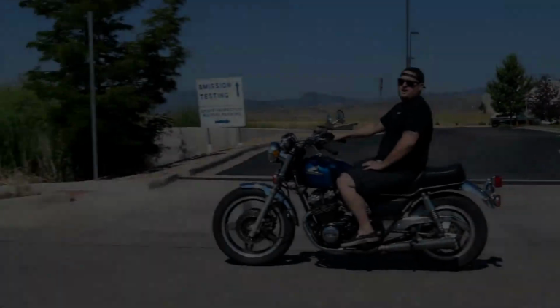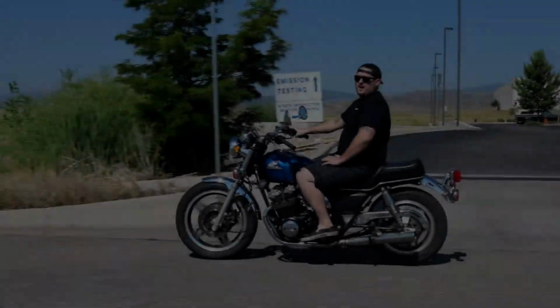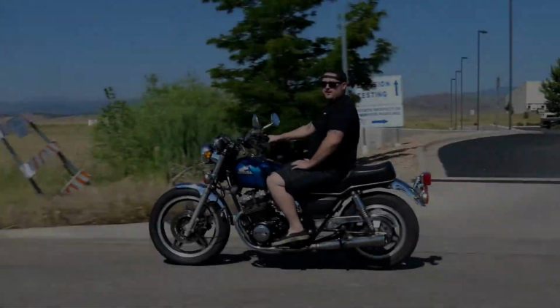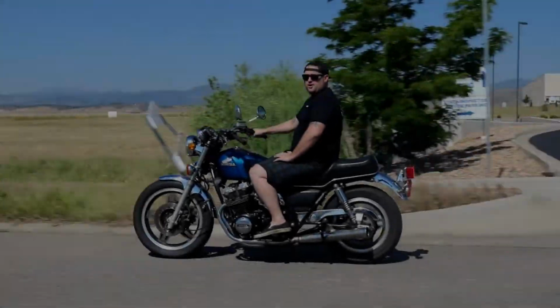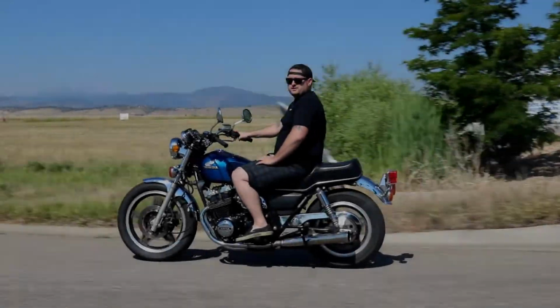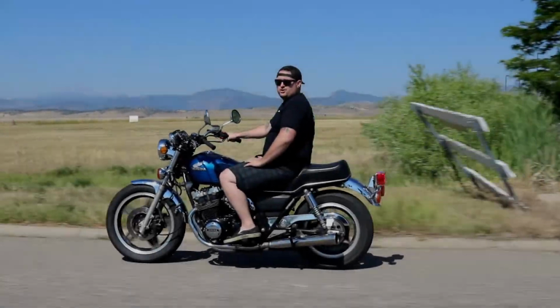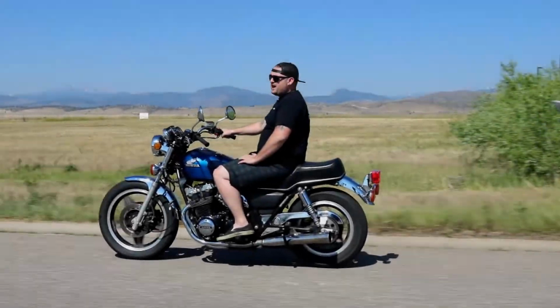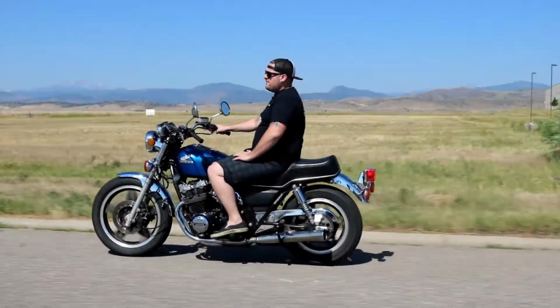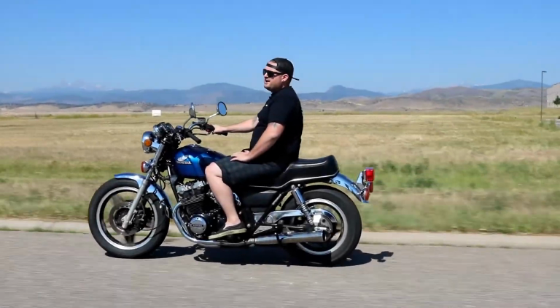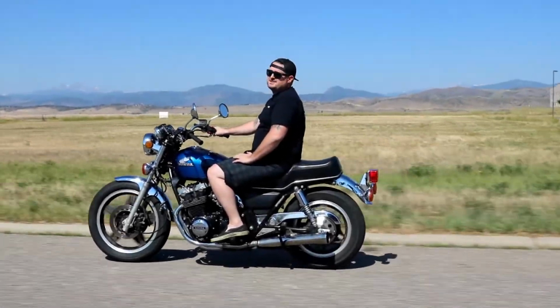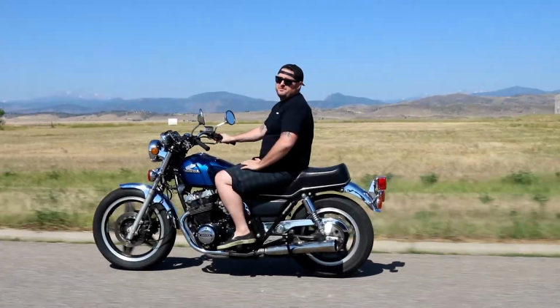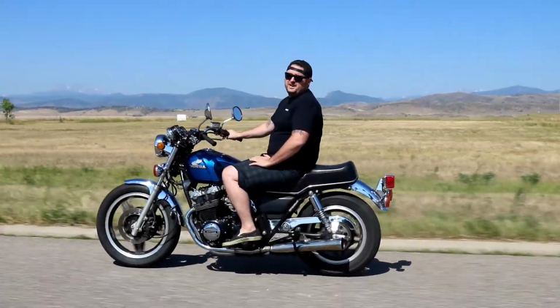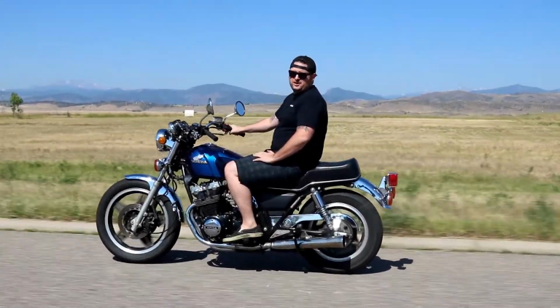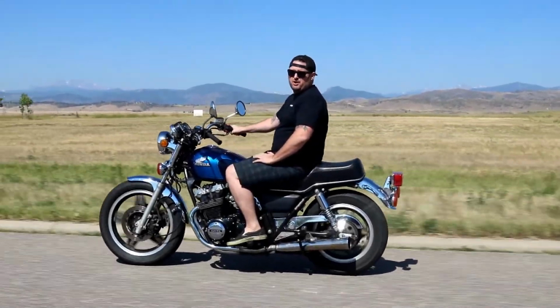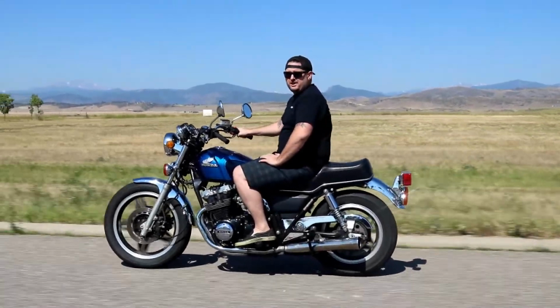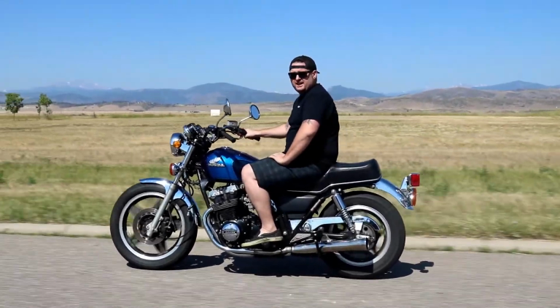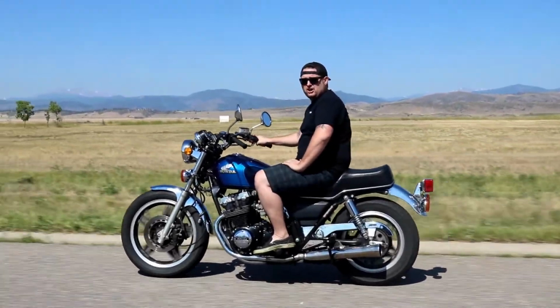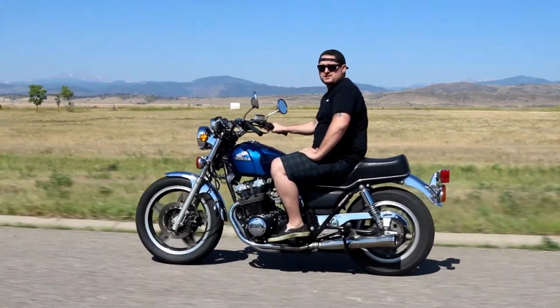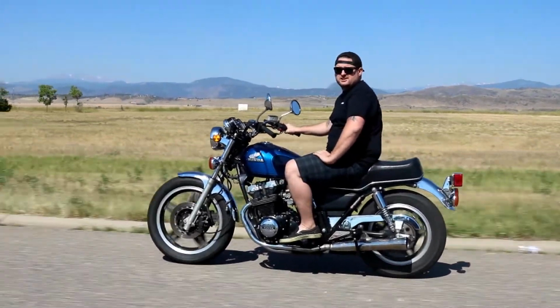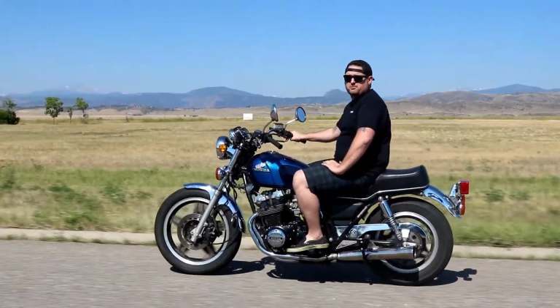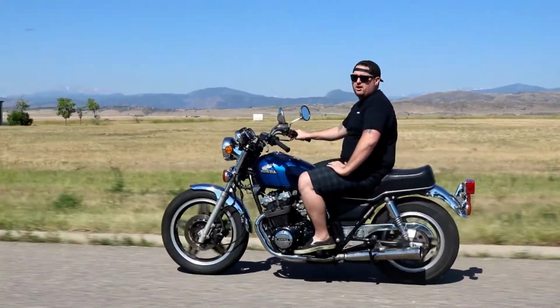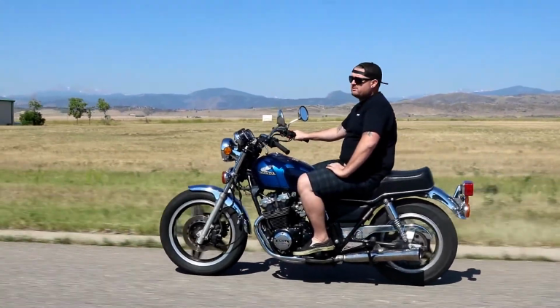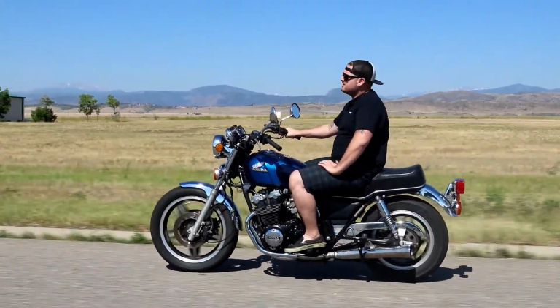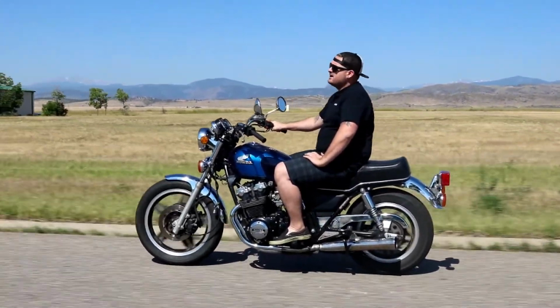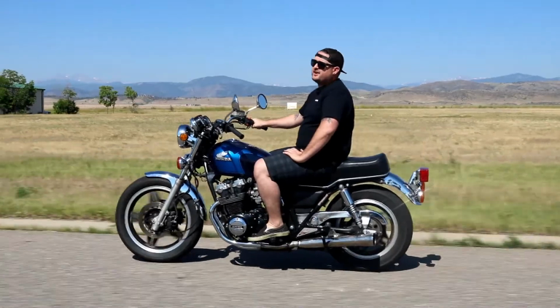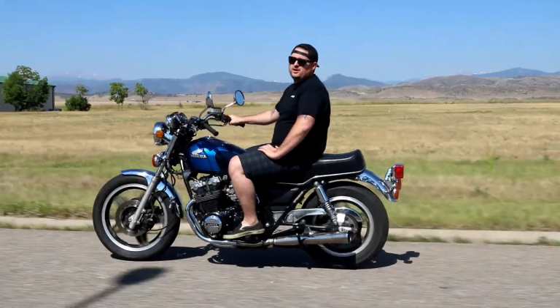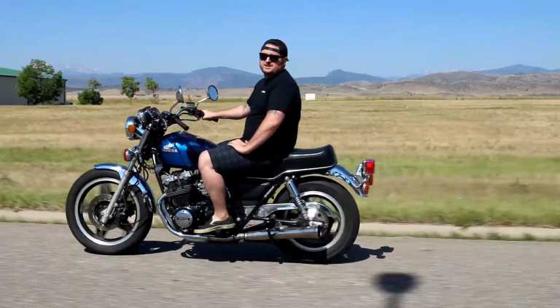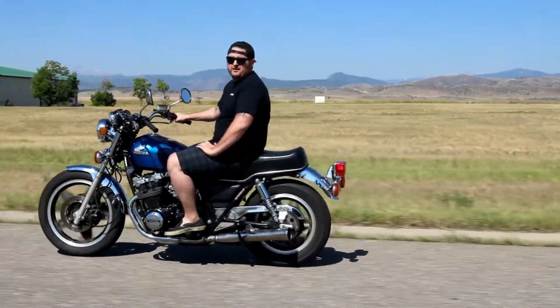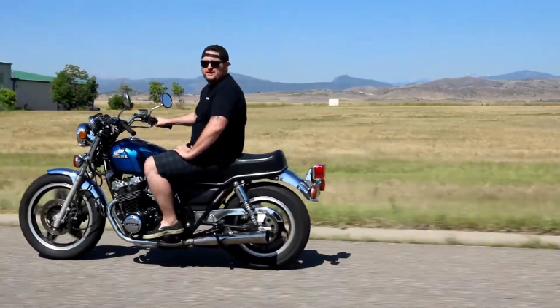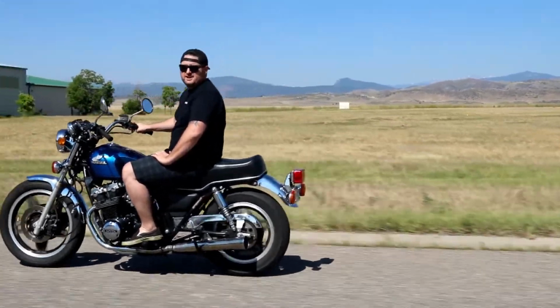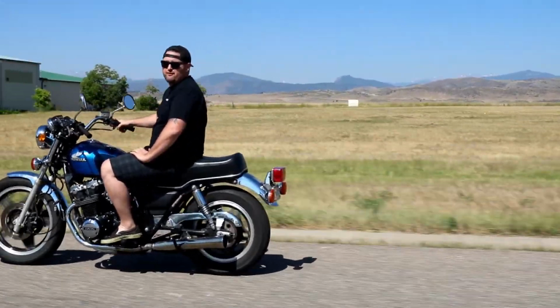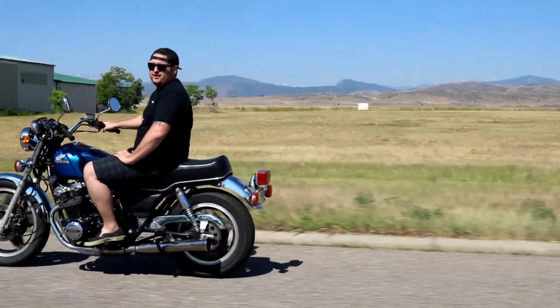Hey, if you have a dual cam Honda CB, you probably had charging system problems. Let RM Stator fix that for you.